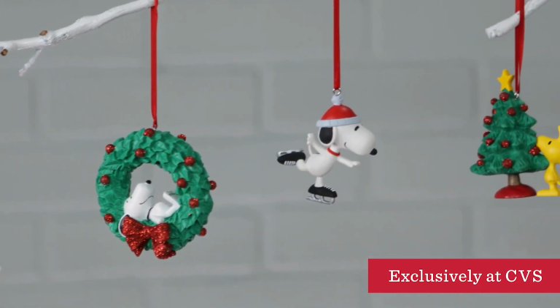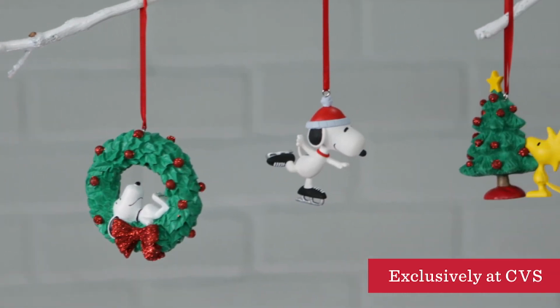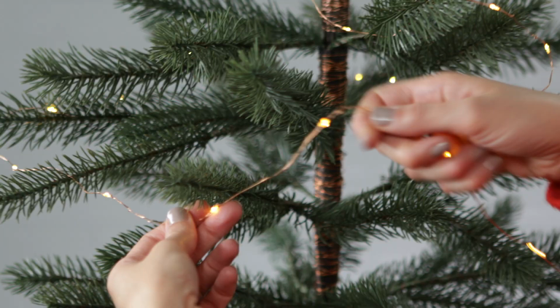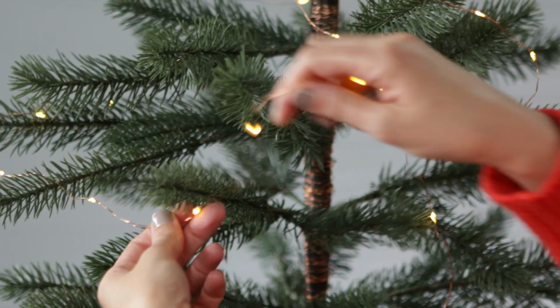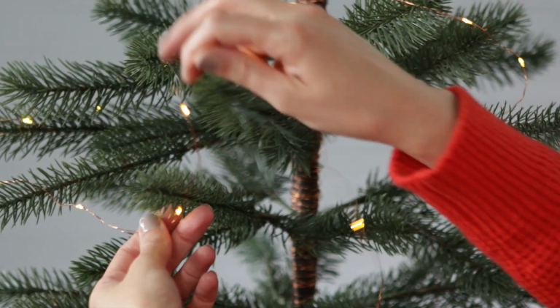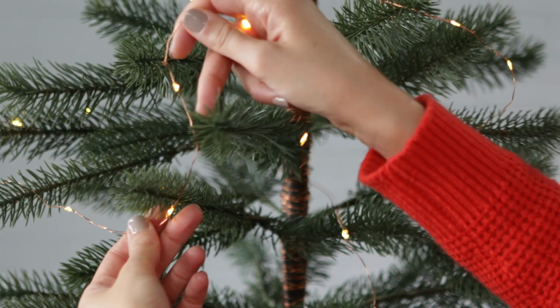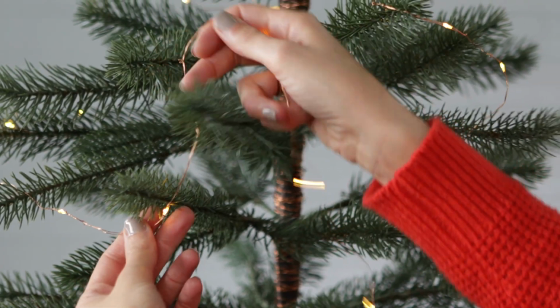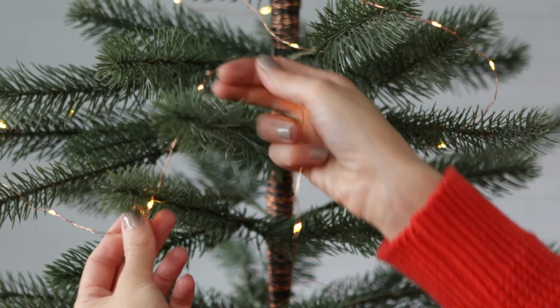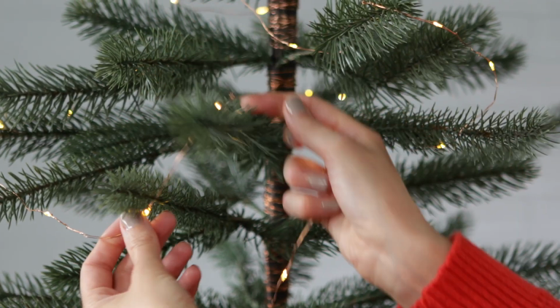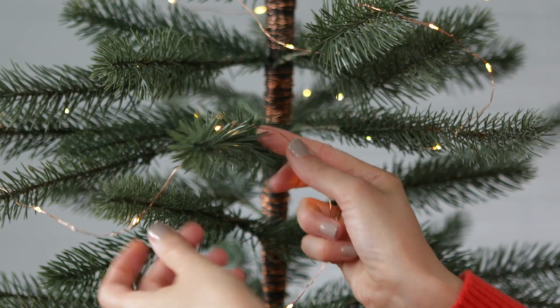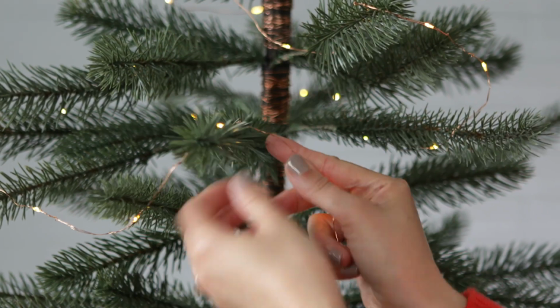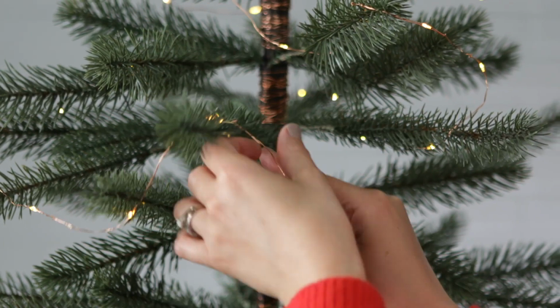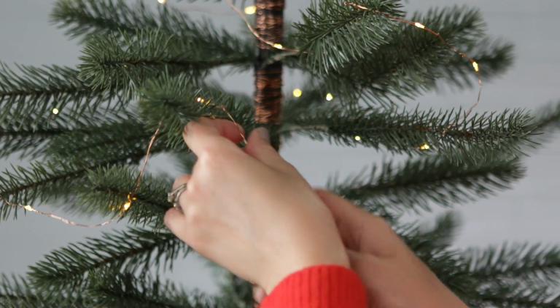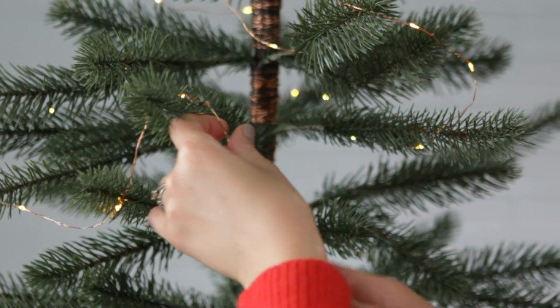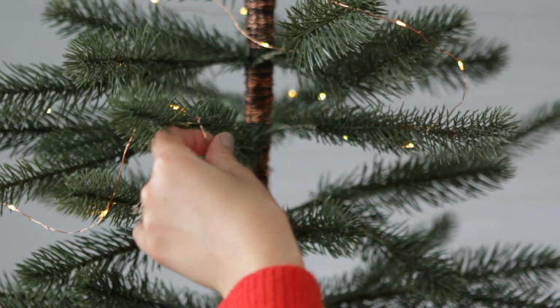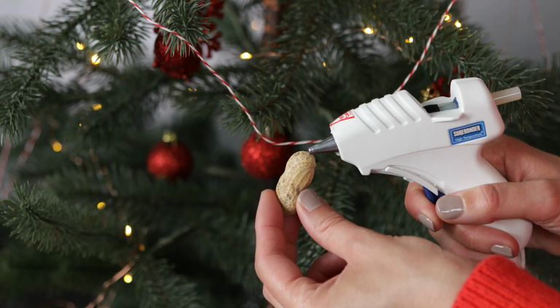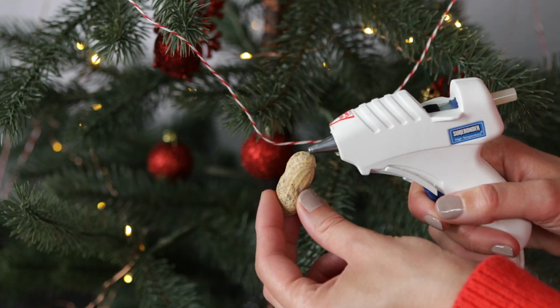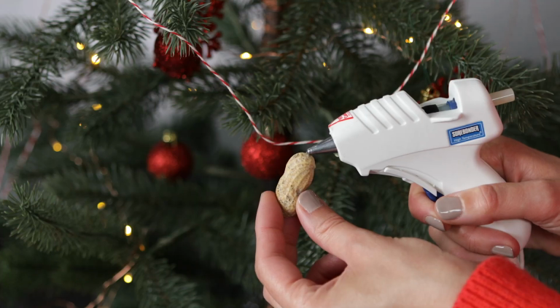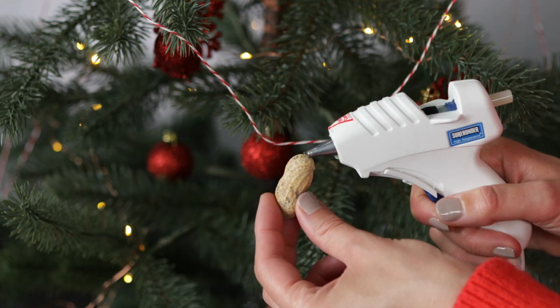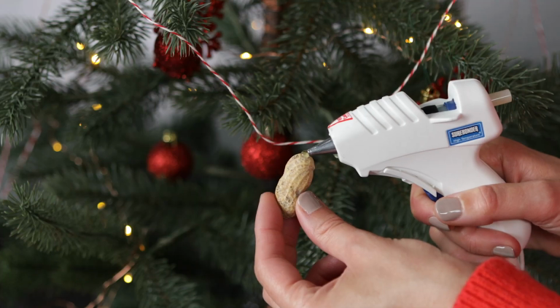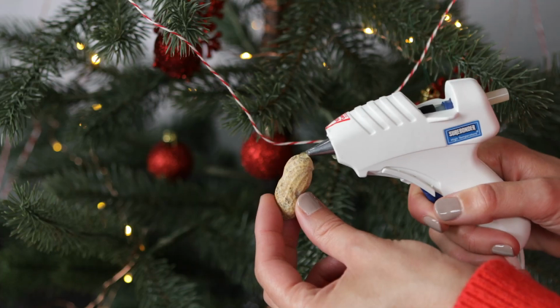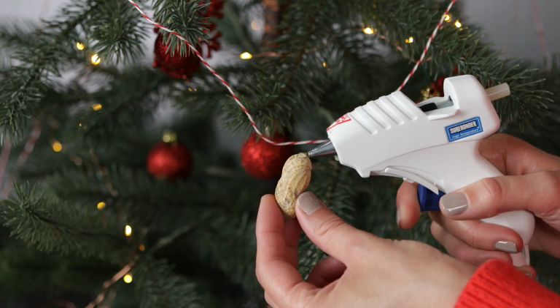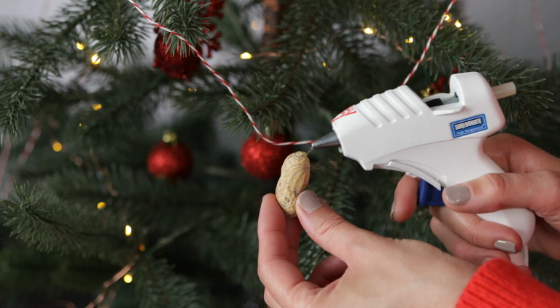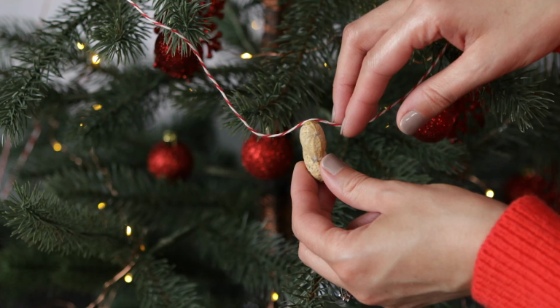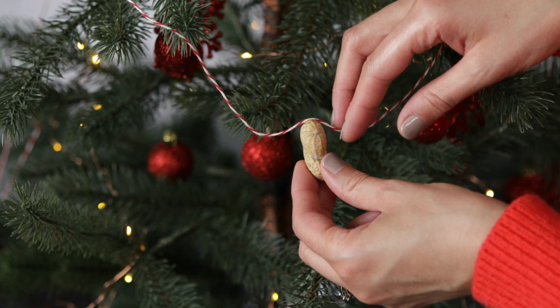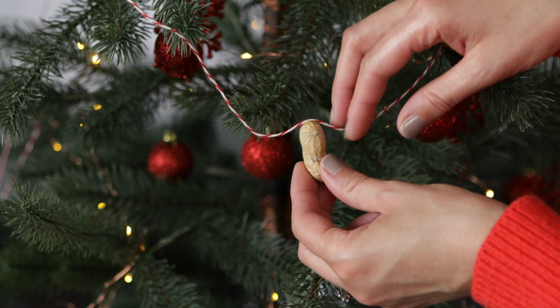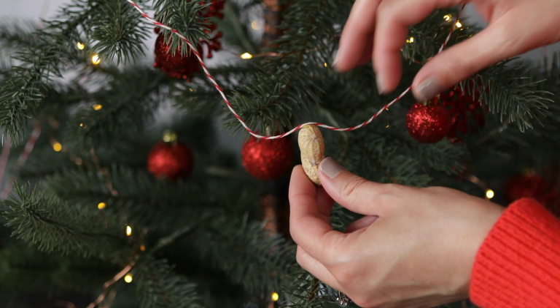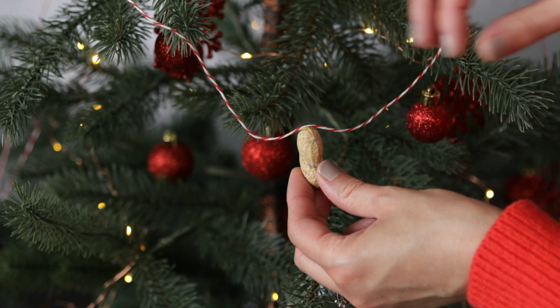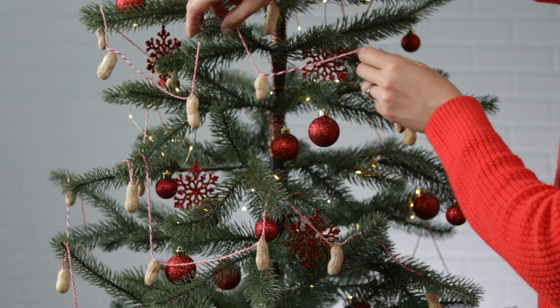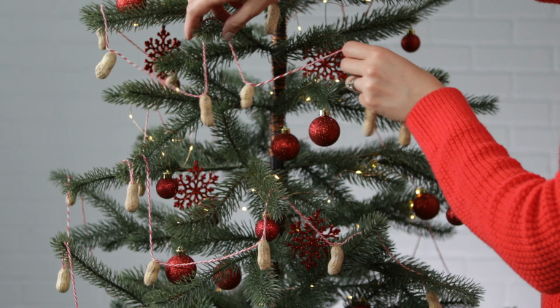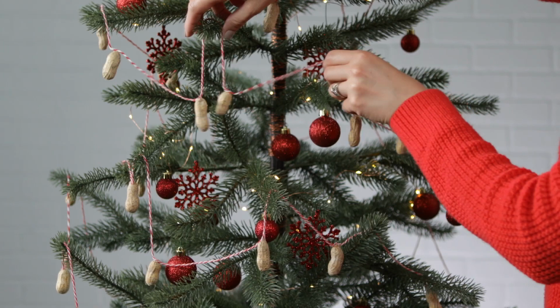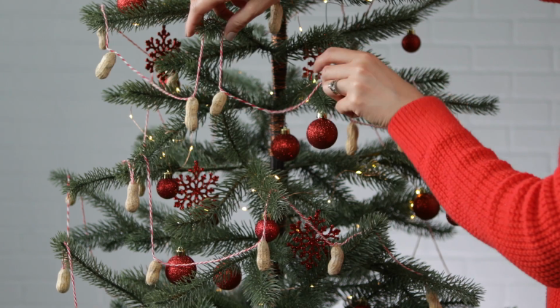The first thing you'll want to do is add the lights to your tree. I made this garland out of peanuts and Baker's twine.